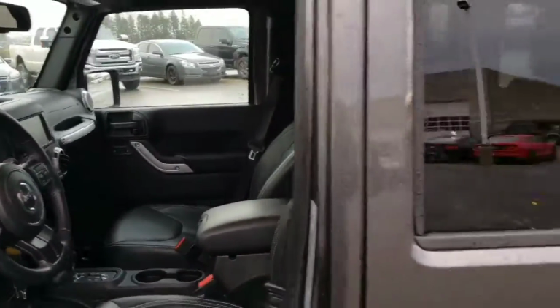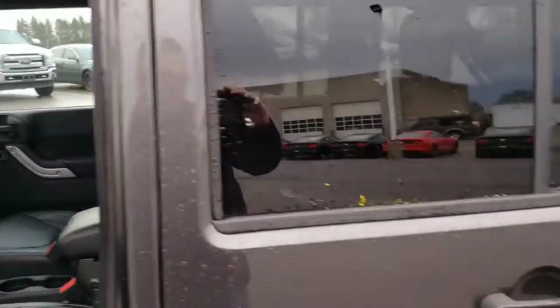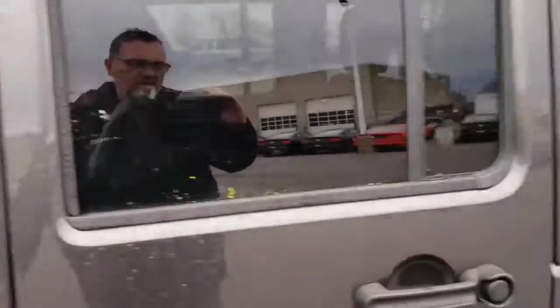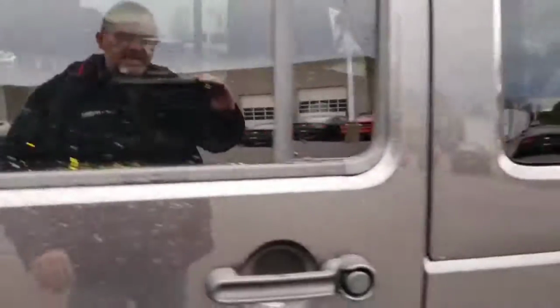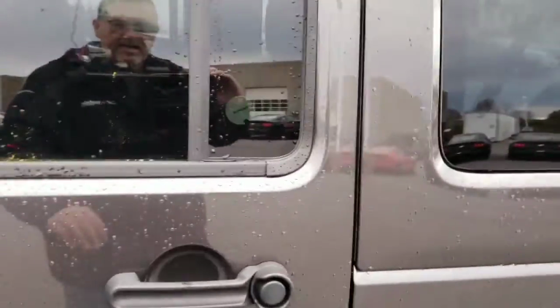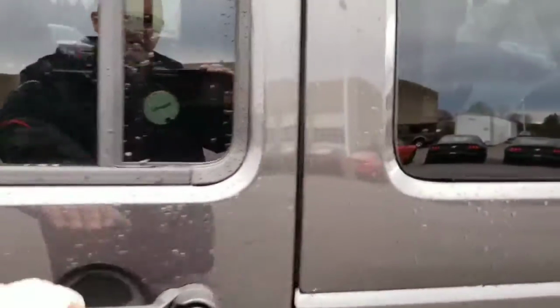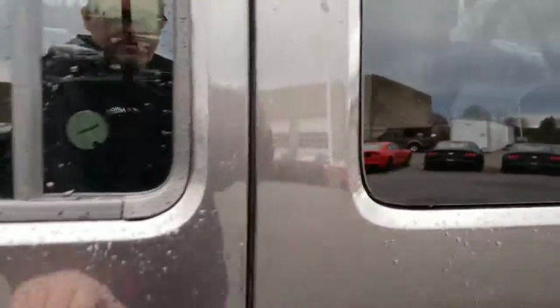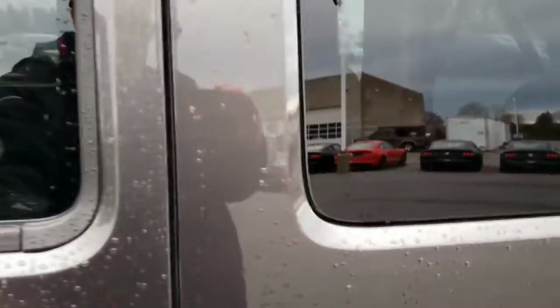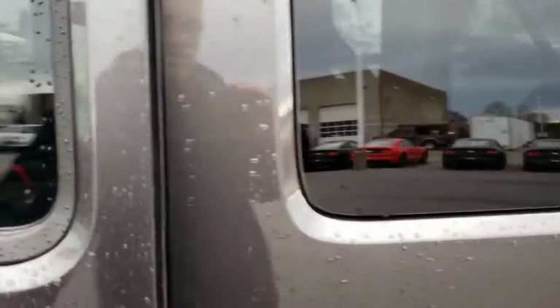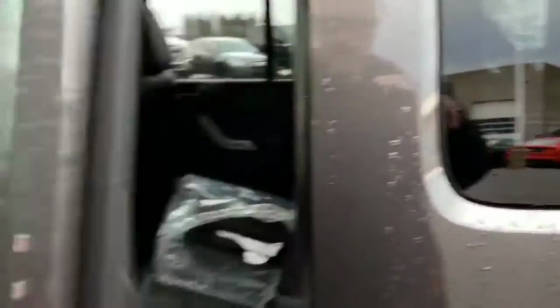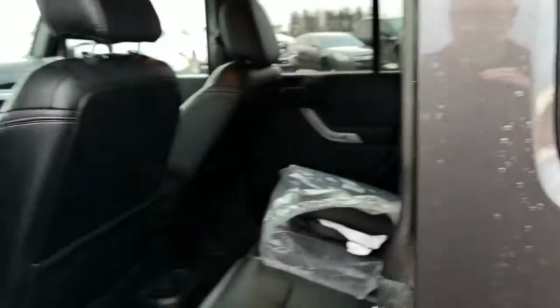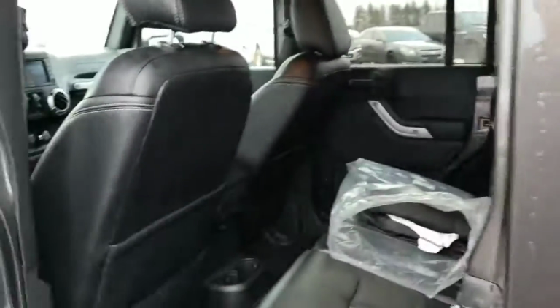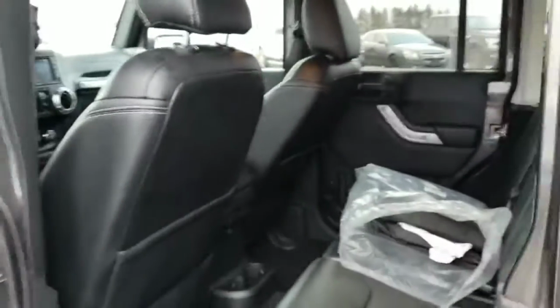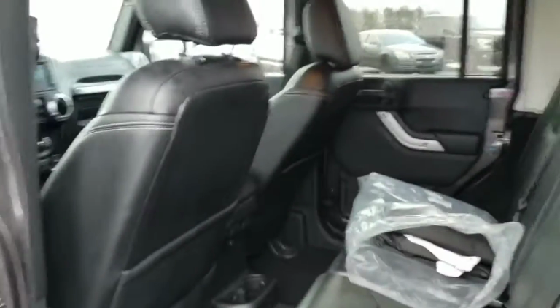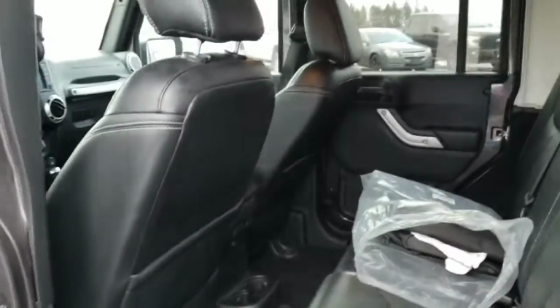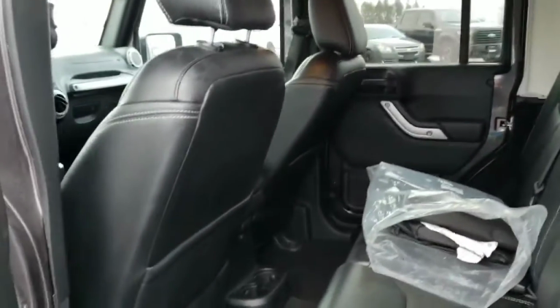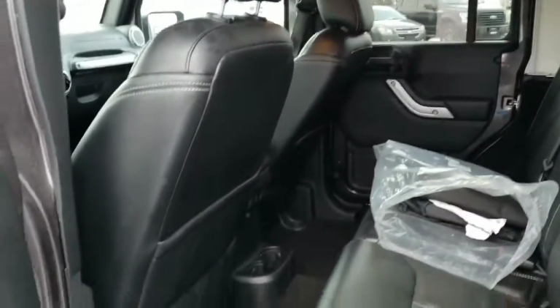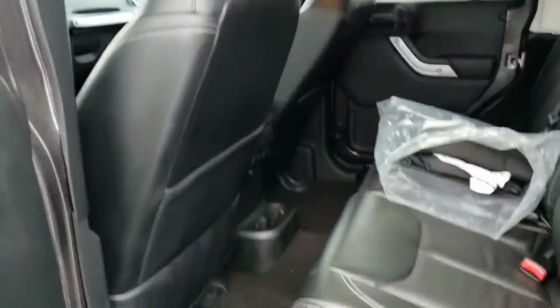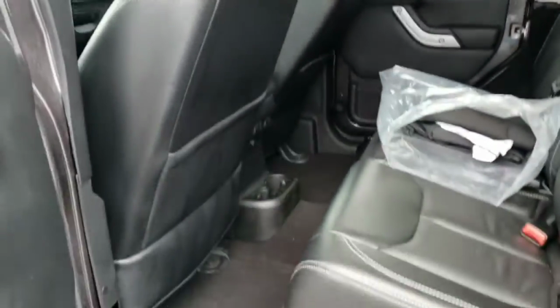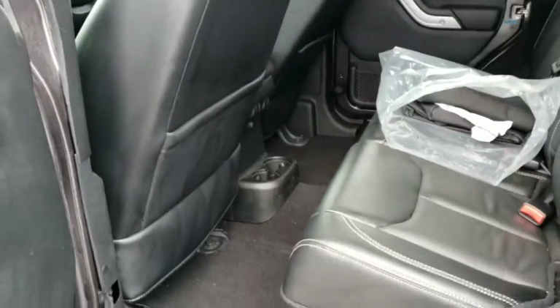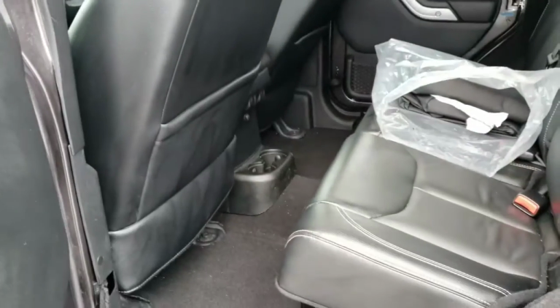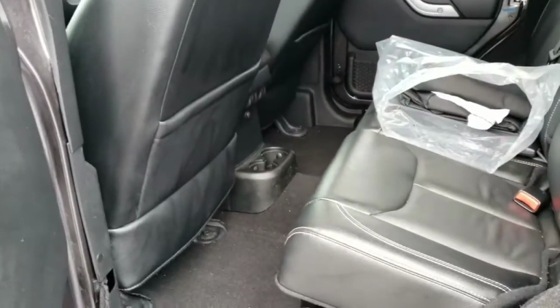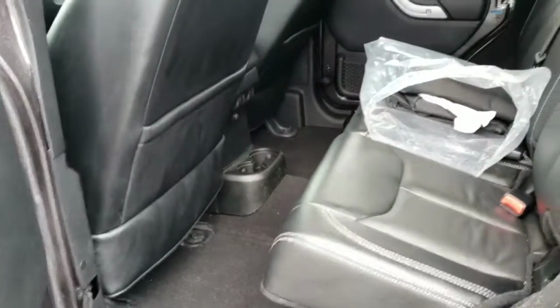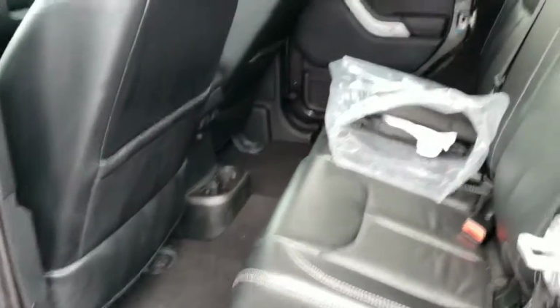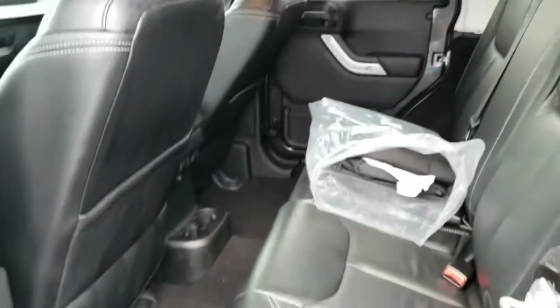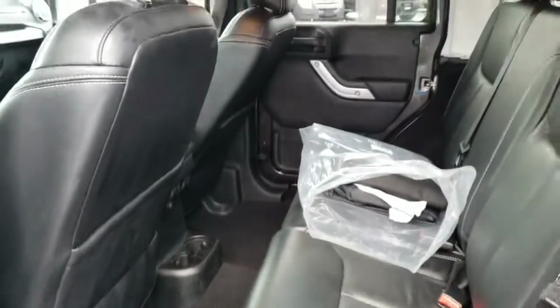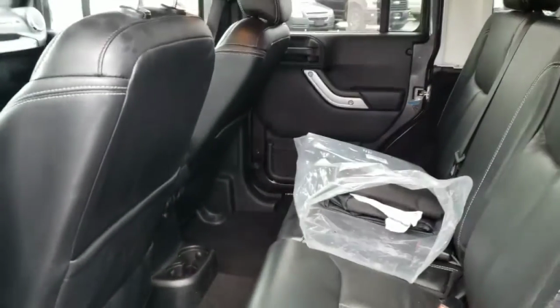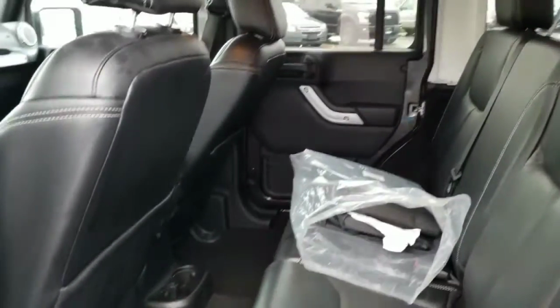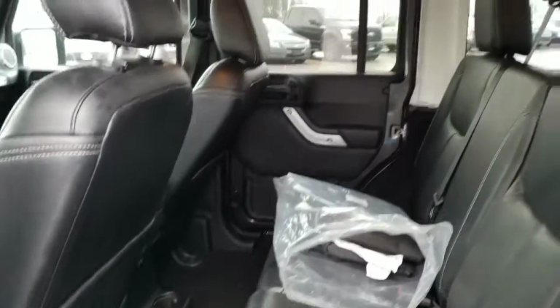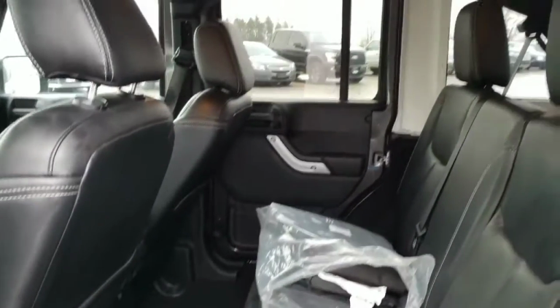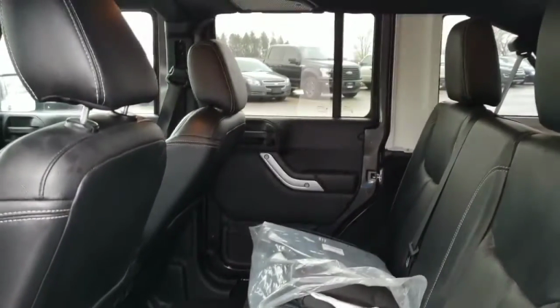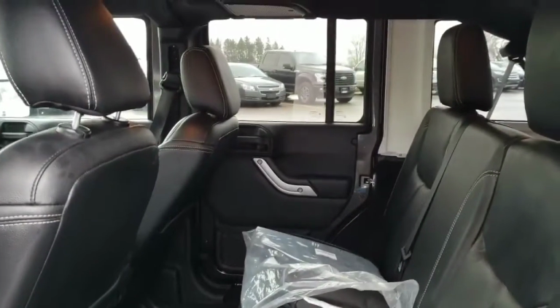Take a look at the back — pretty roomy. Not too bad in there at all.